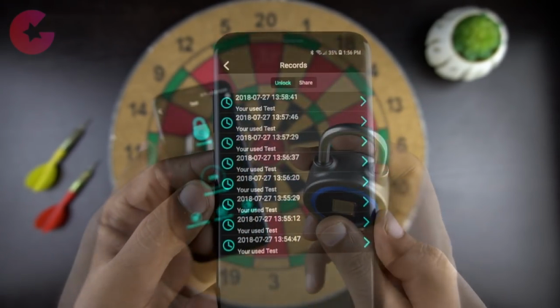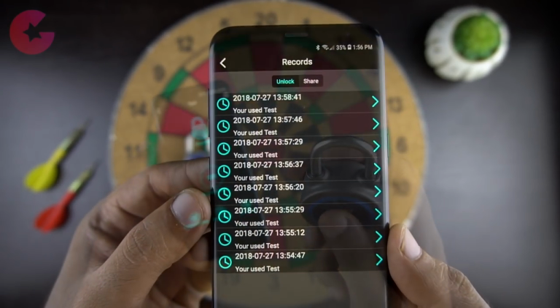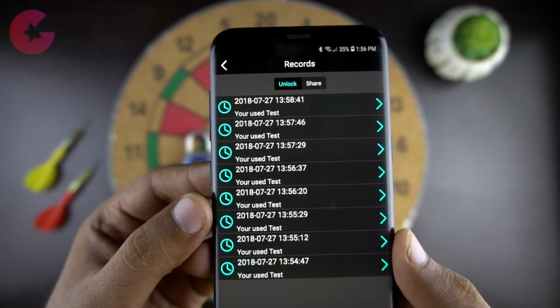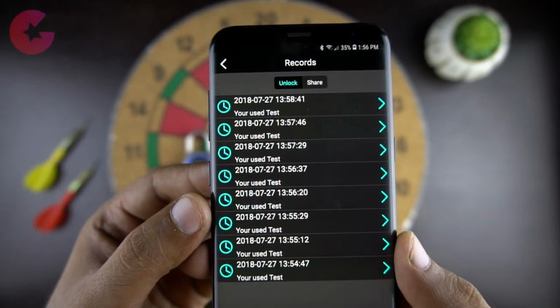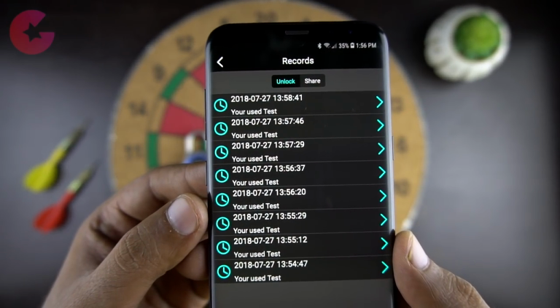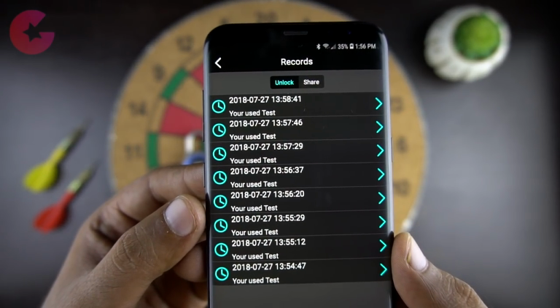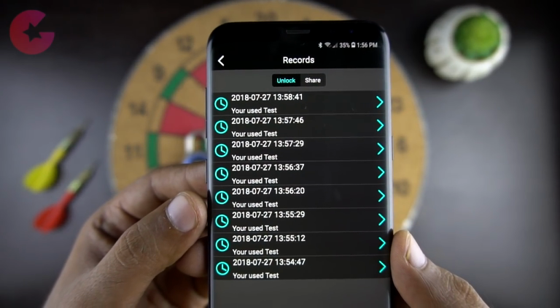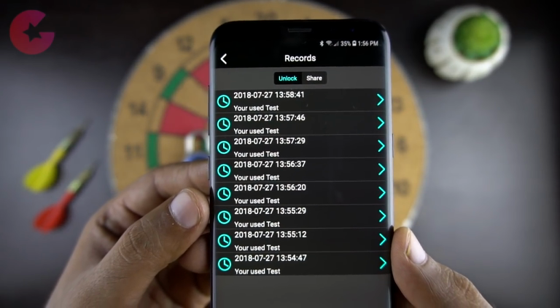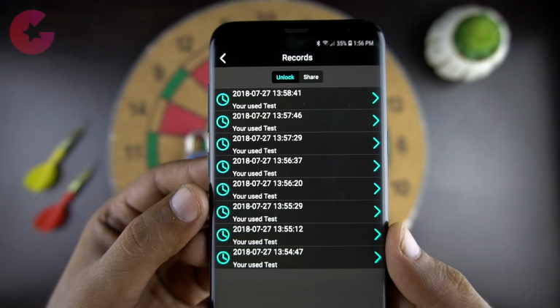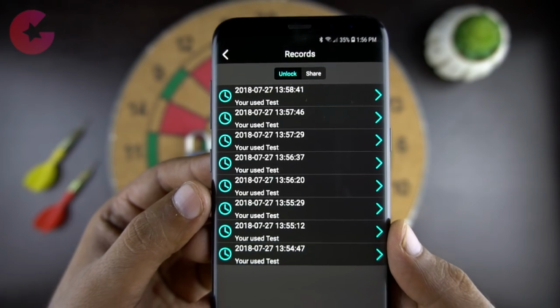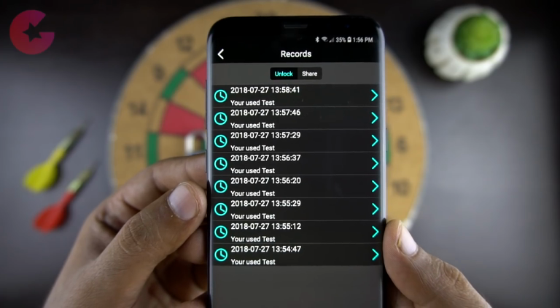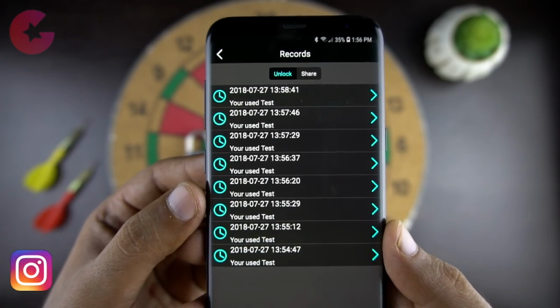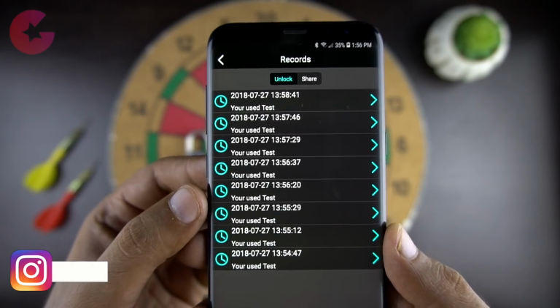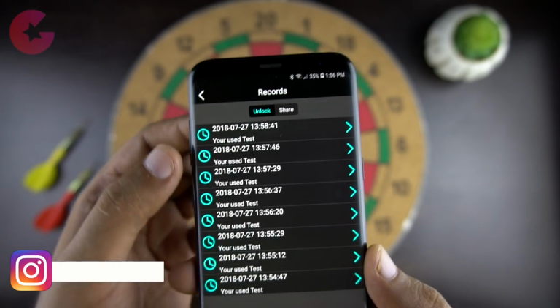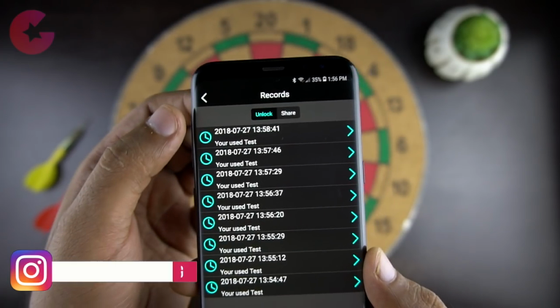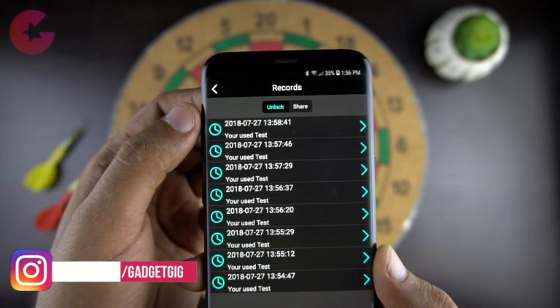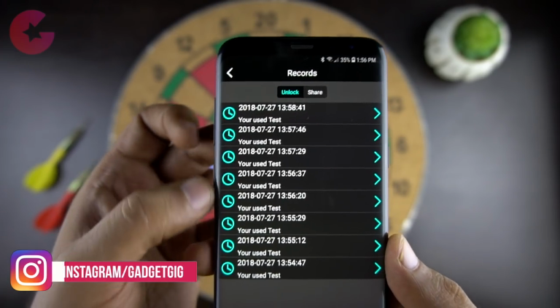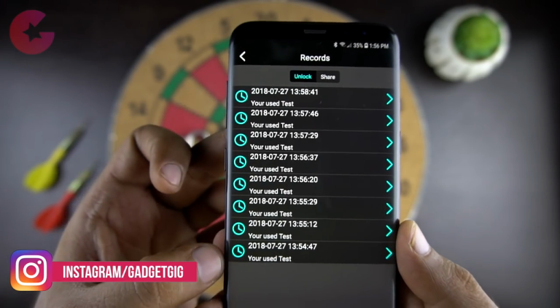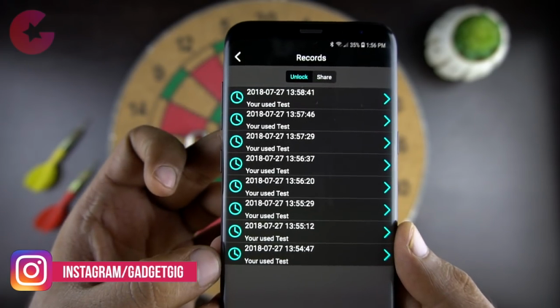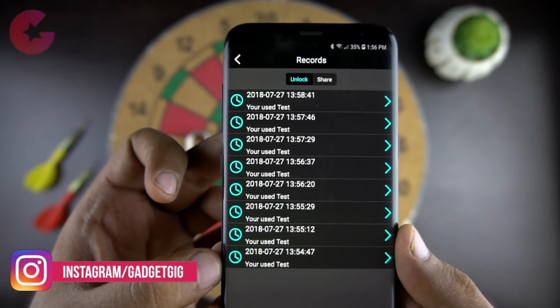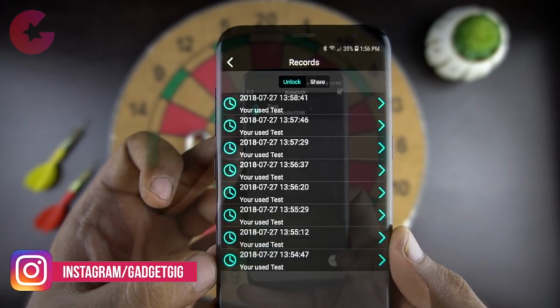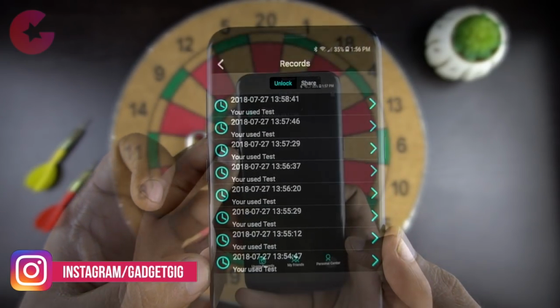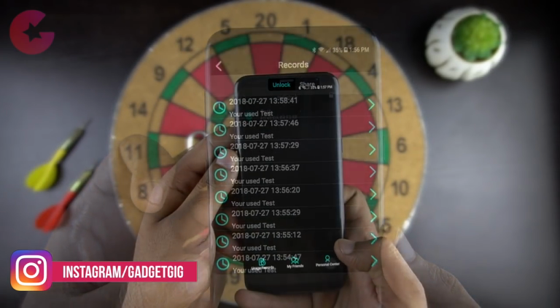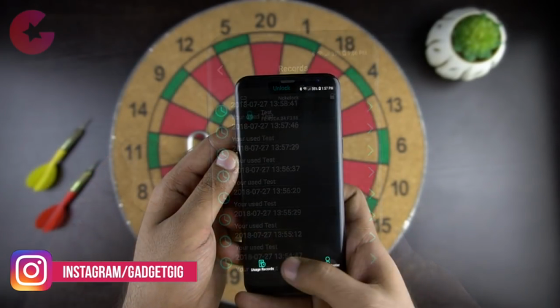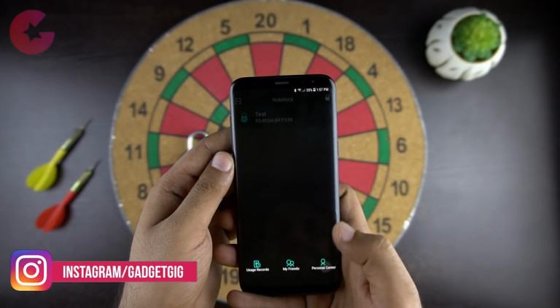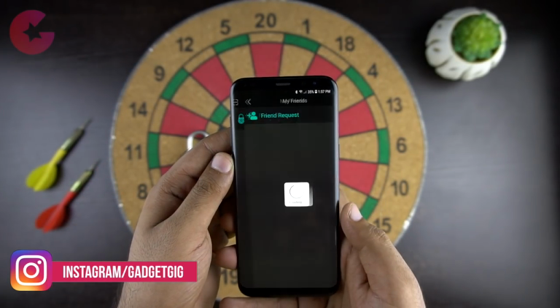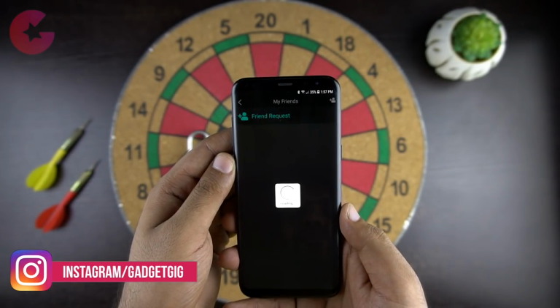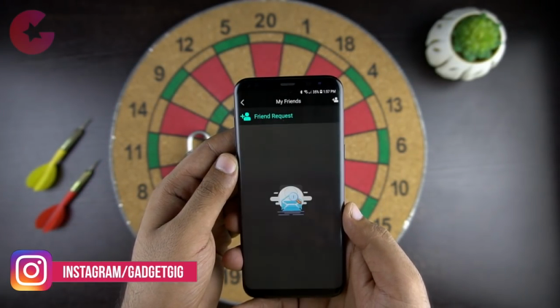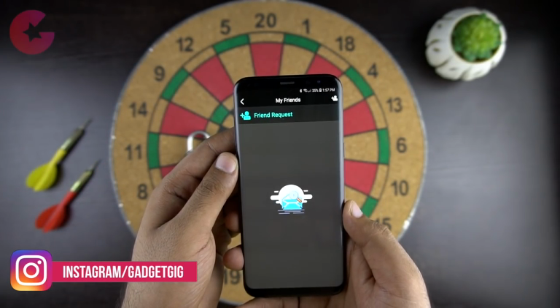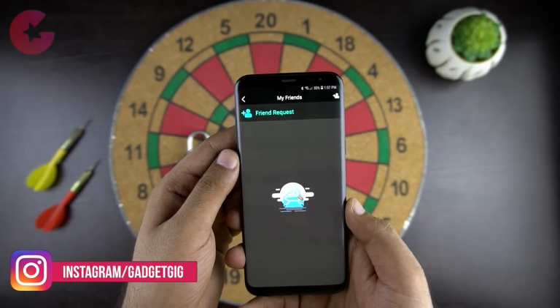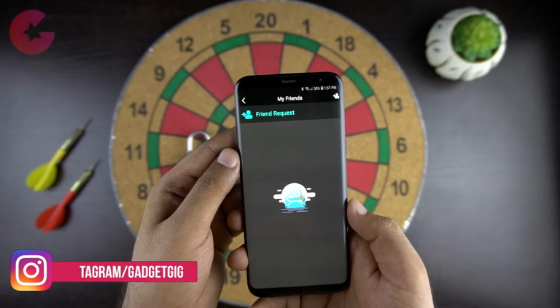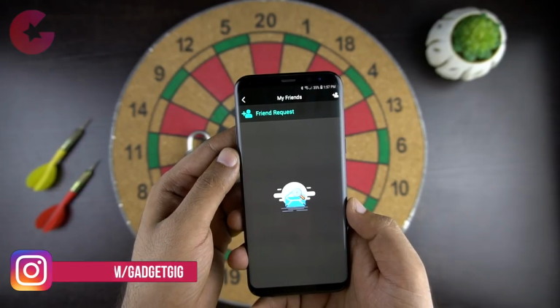You also have the feature to see usage records, which will allow you to see what time the lock was used. And here you can also share the lock with your friends and family.